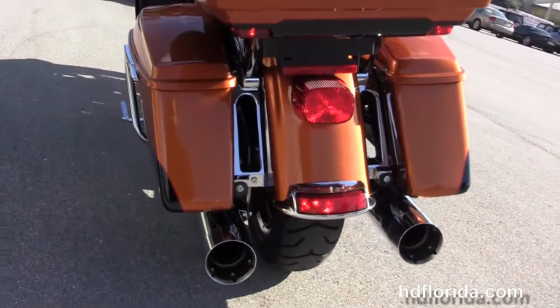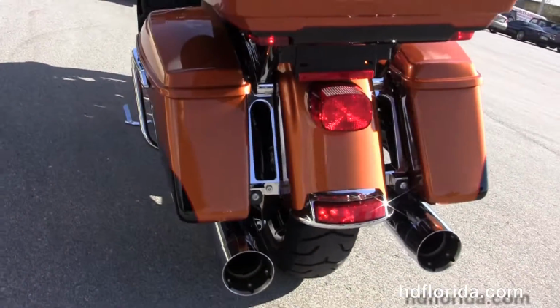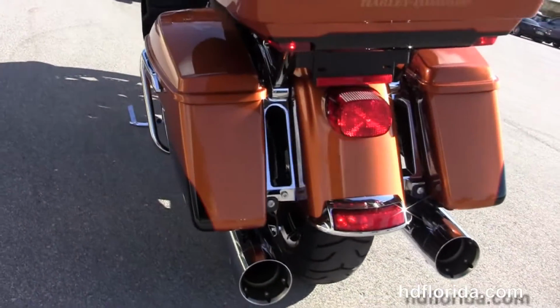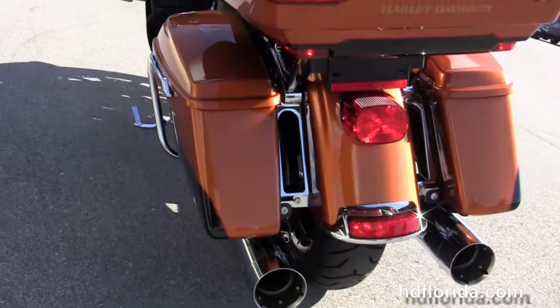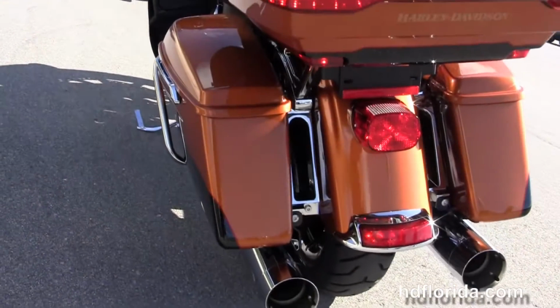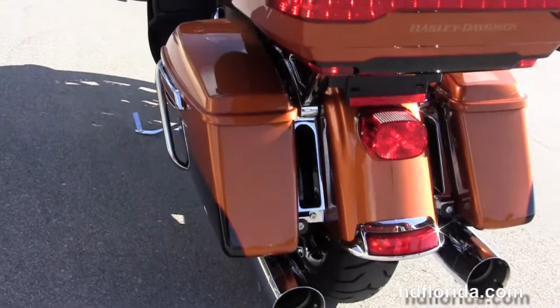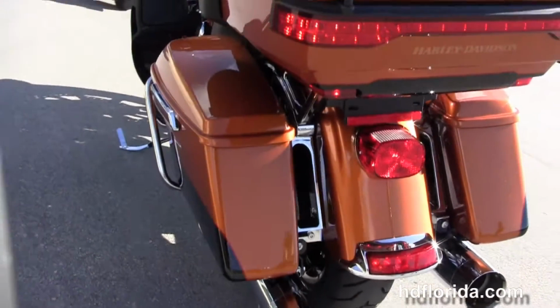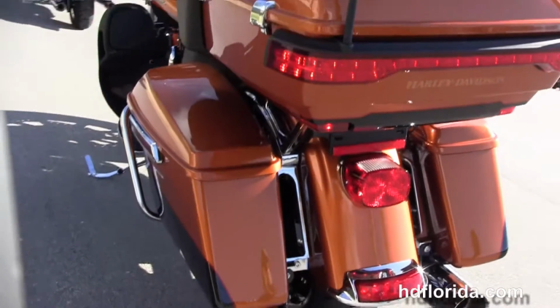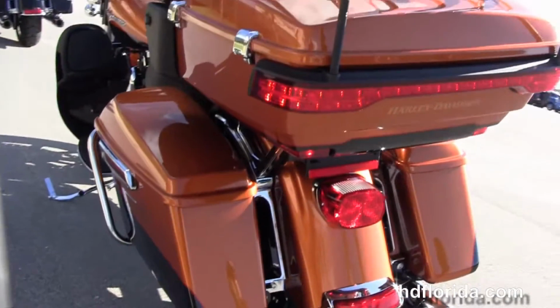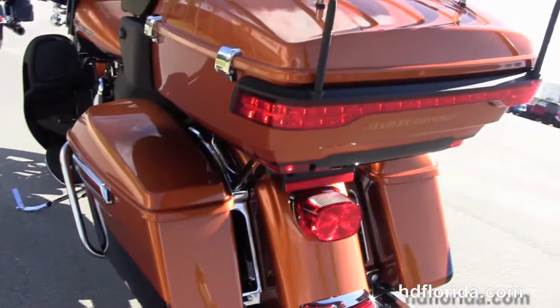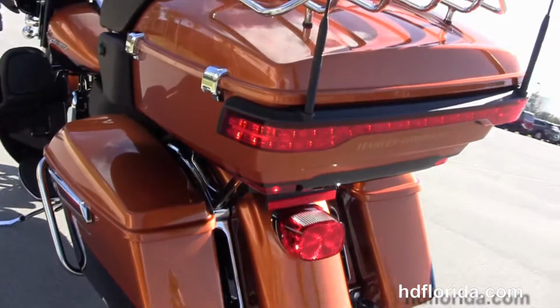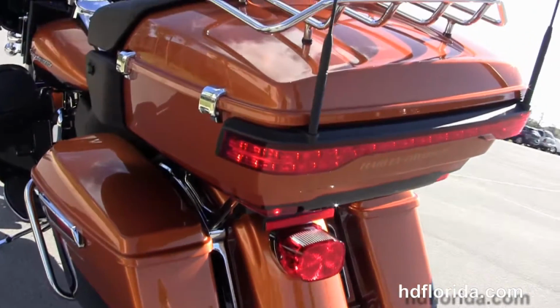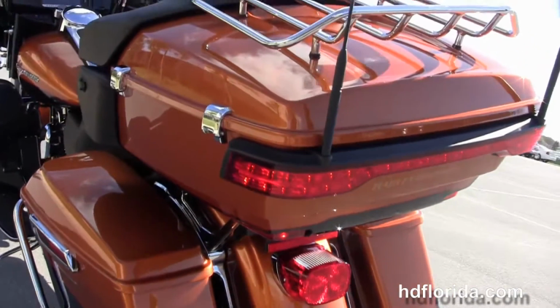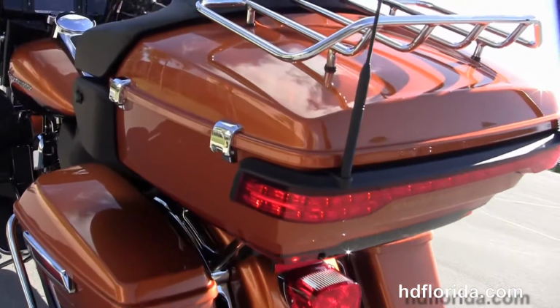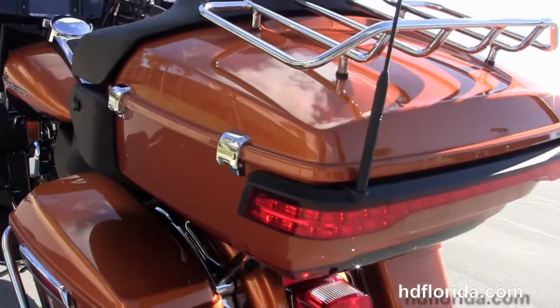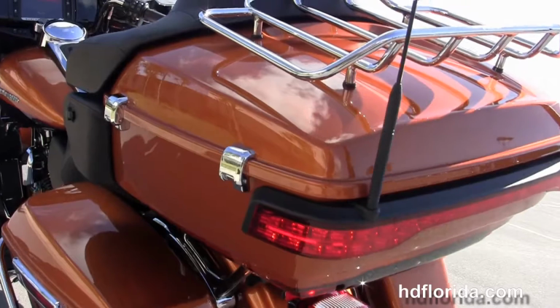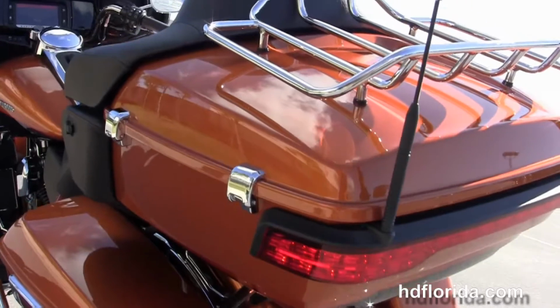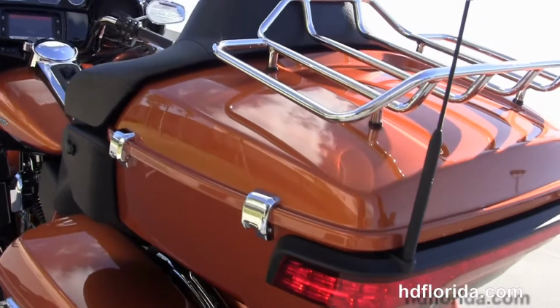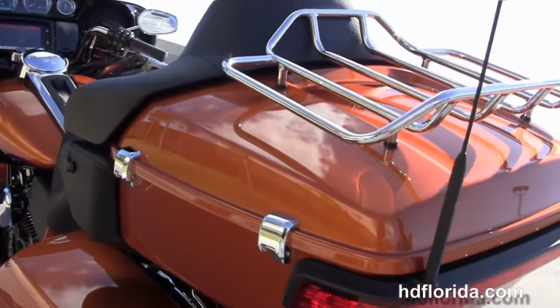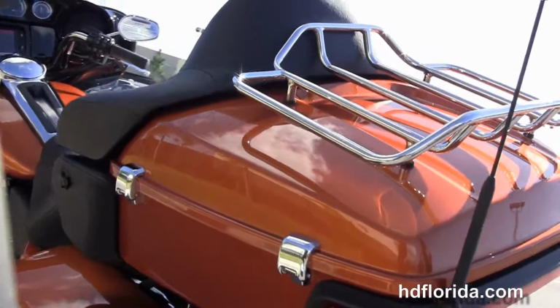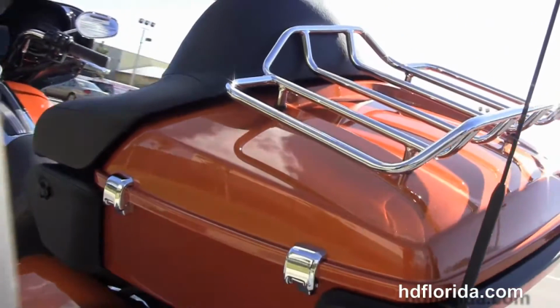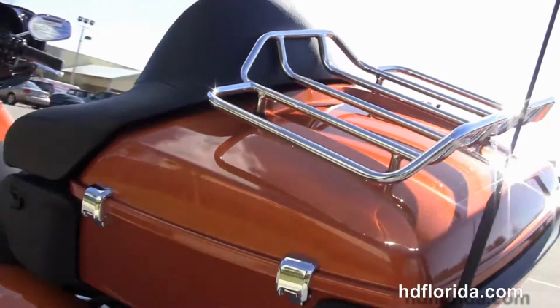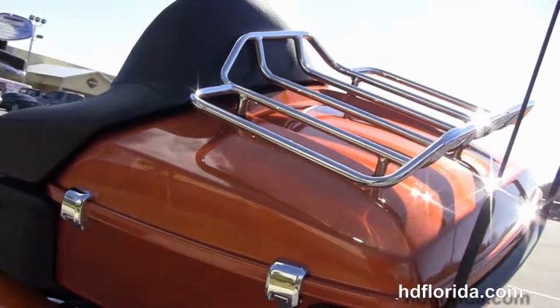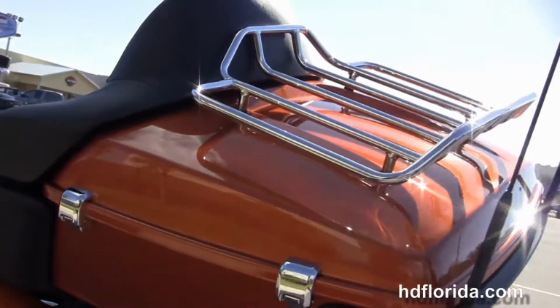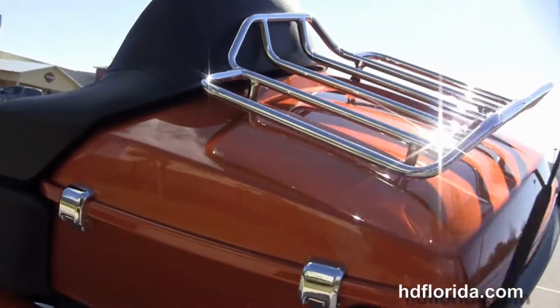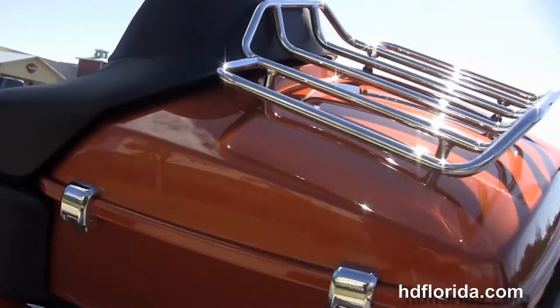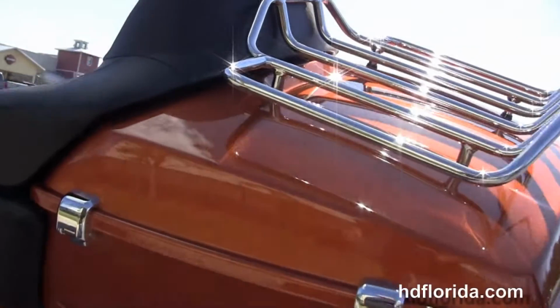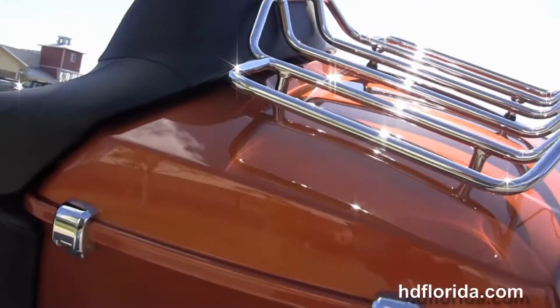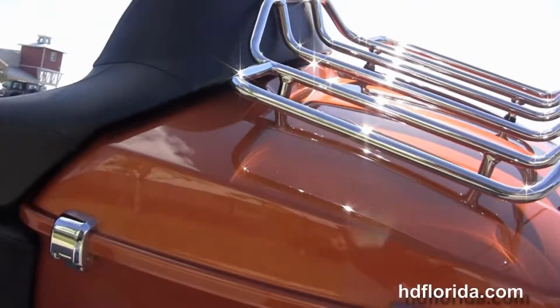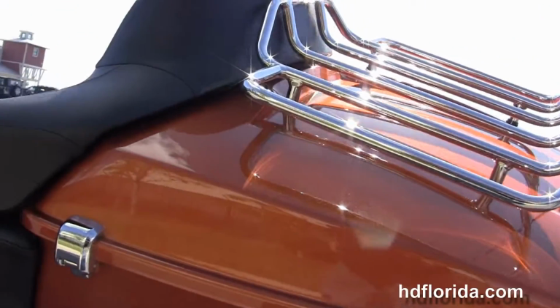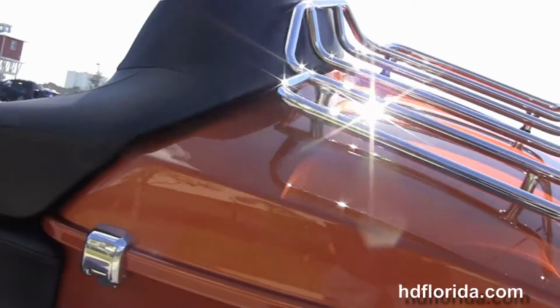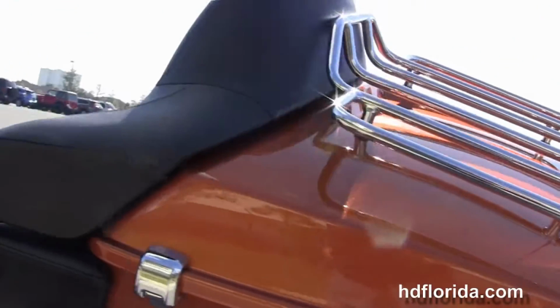It's got a King Tour-Pak with premium chrome luggage rack and one-touch latch, and inside a secondary 12 volt power supply.